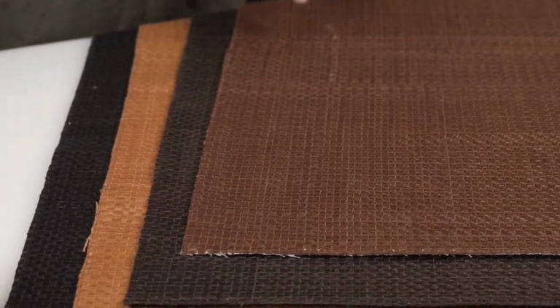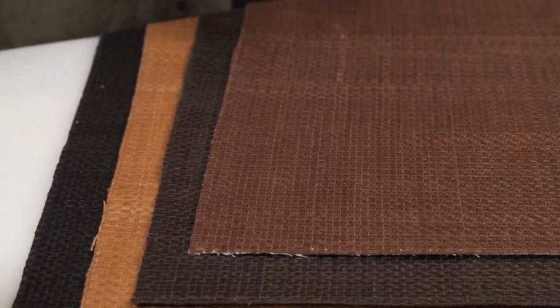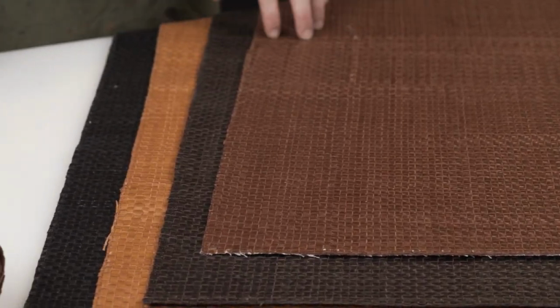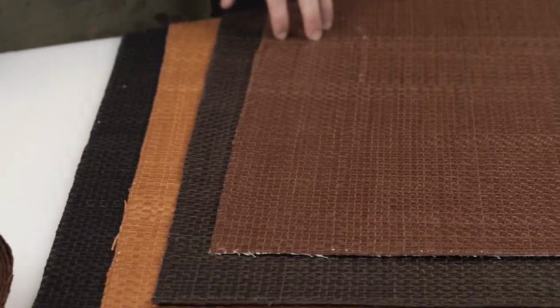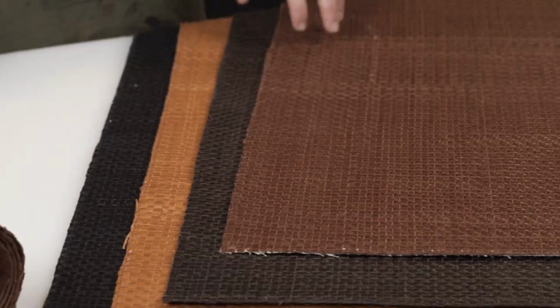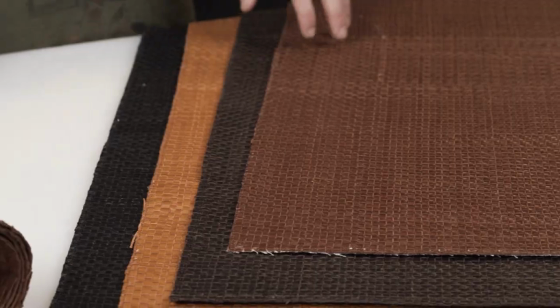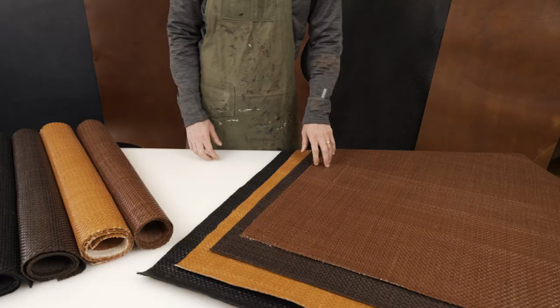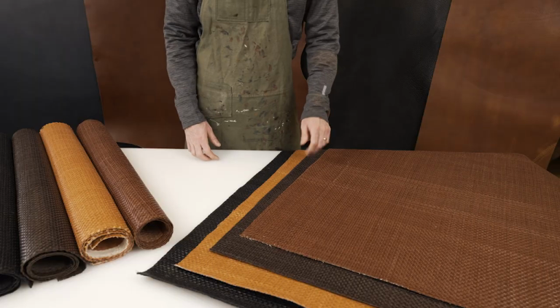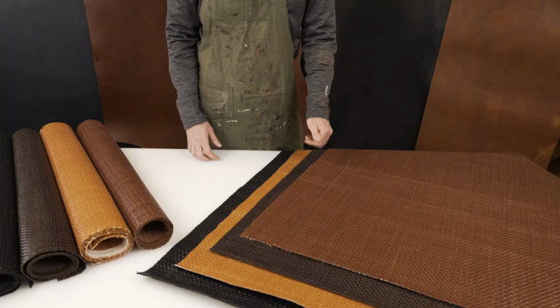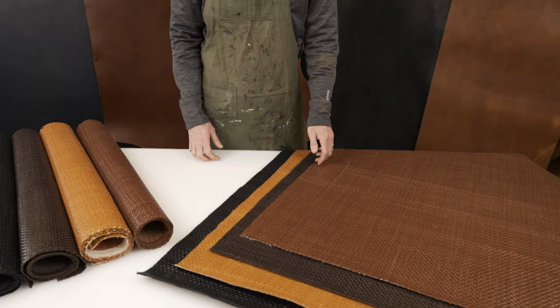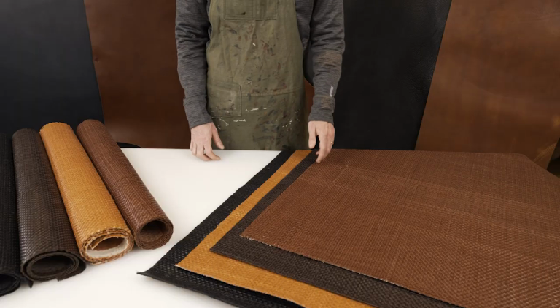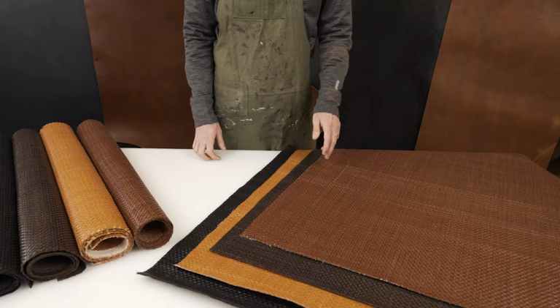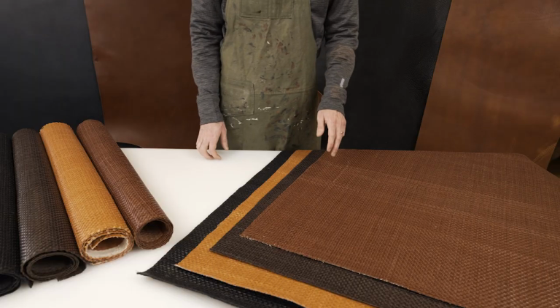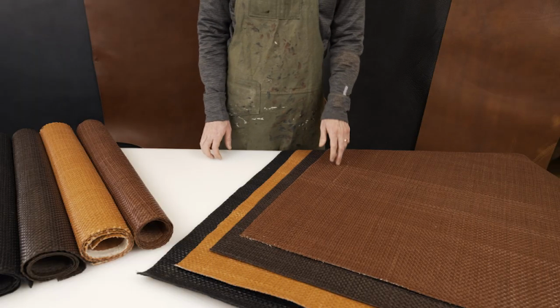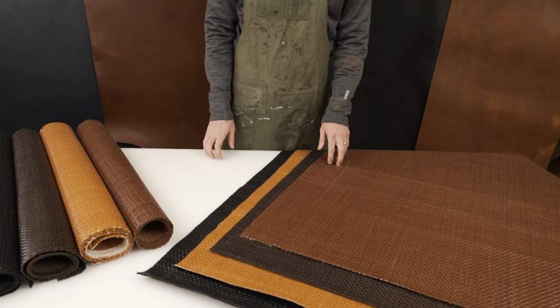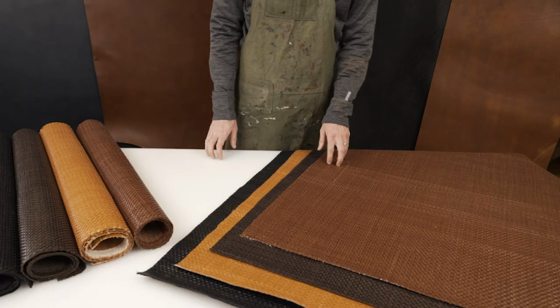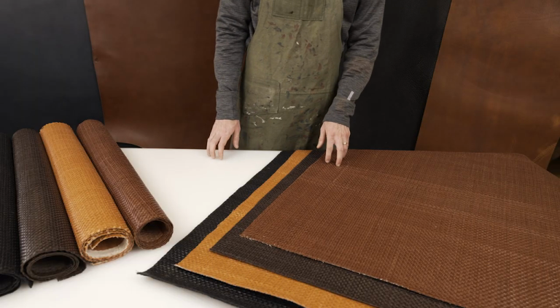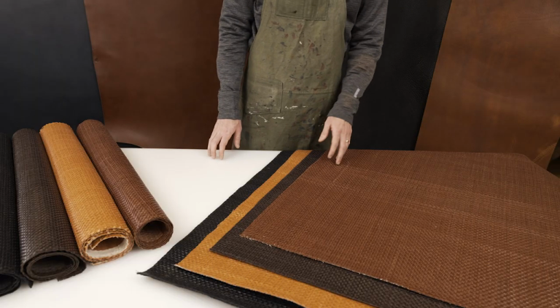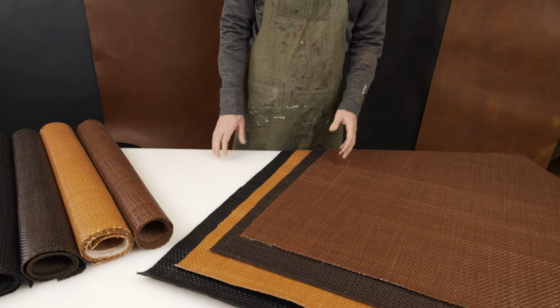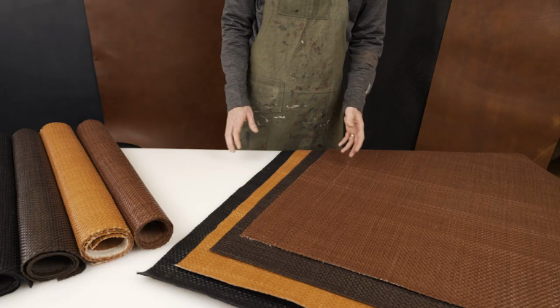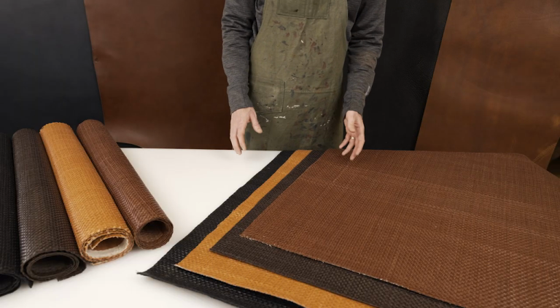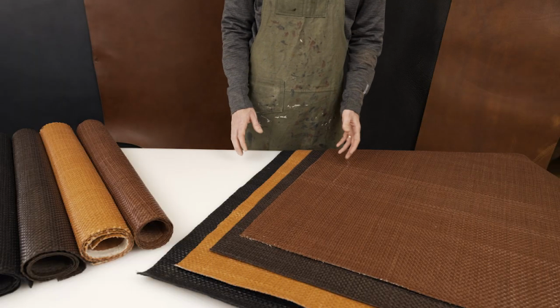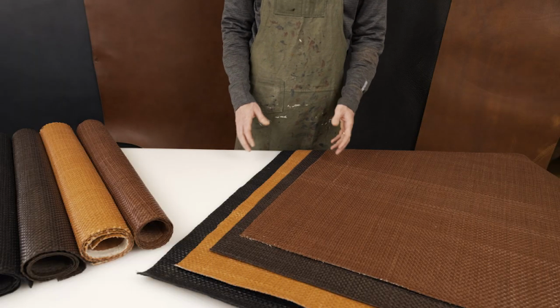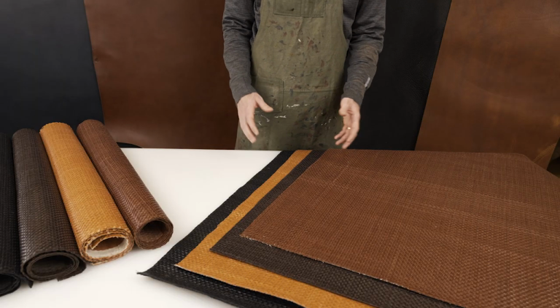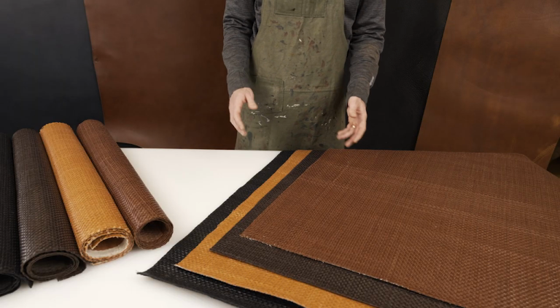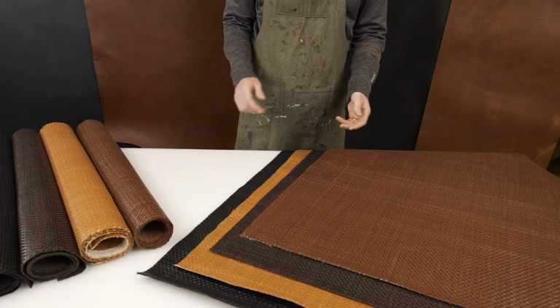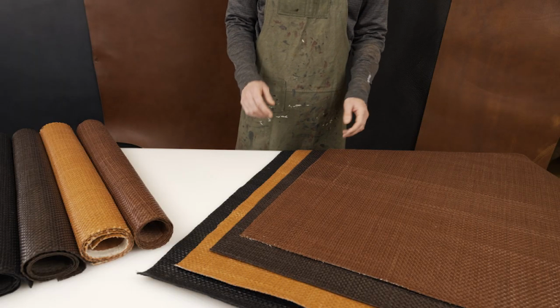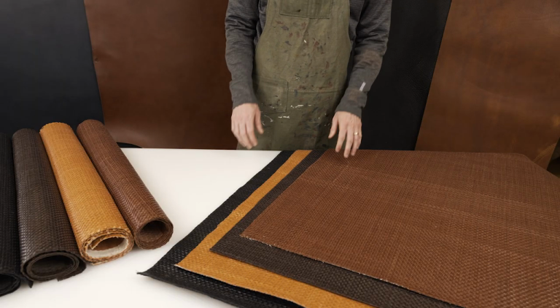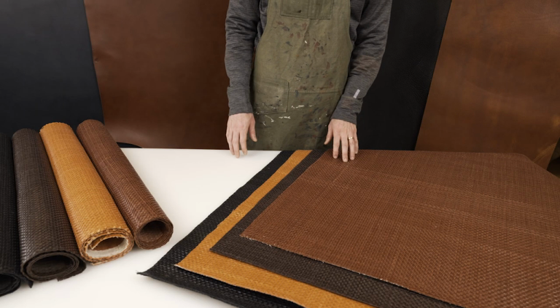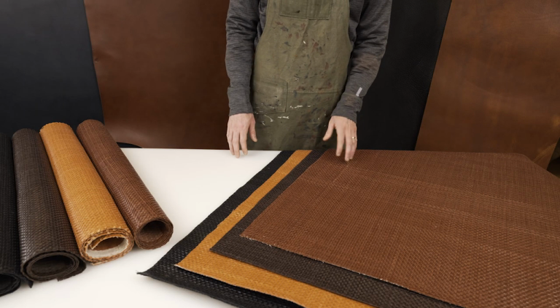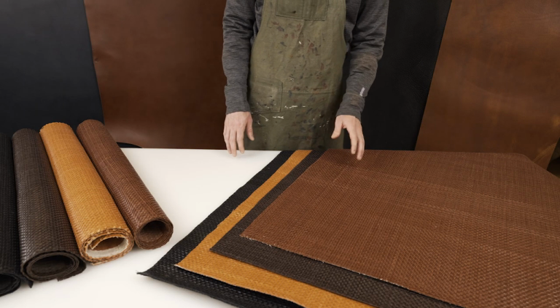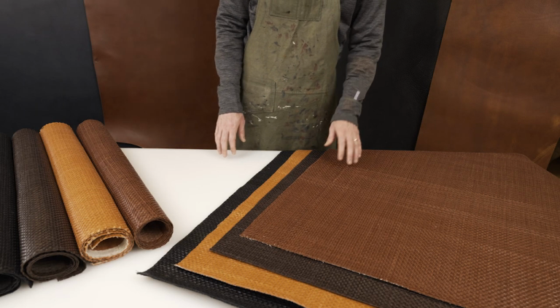Goat leather is perfect because it's lightweight, it's durable, and it's flexible, so it makes for easy hand weaving.